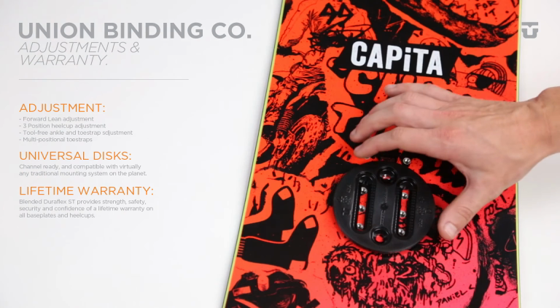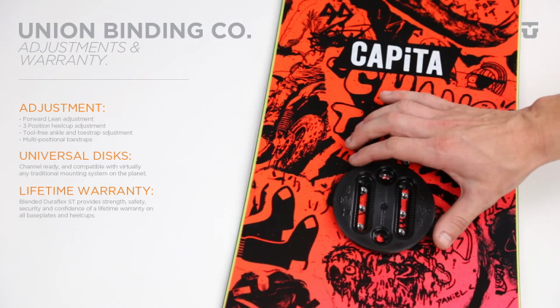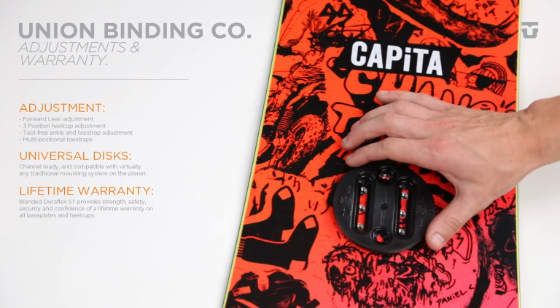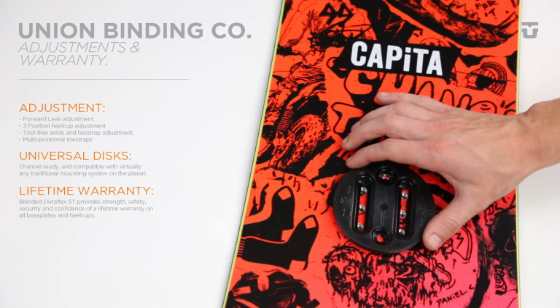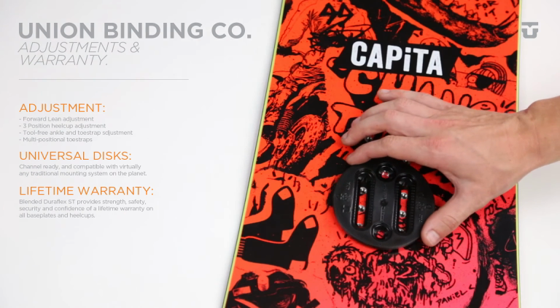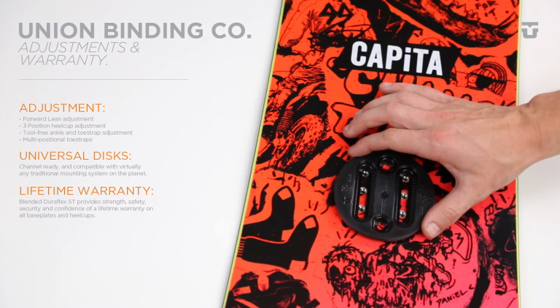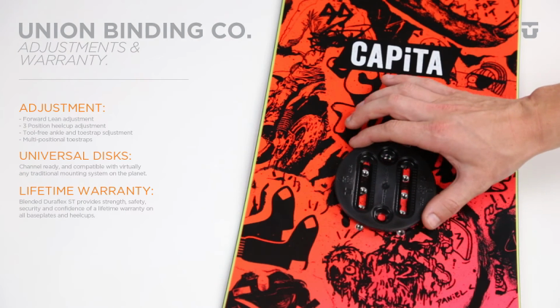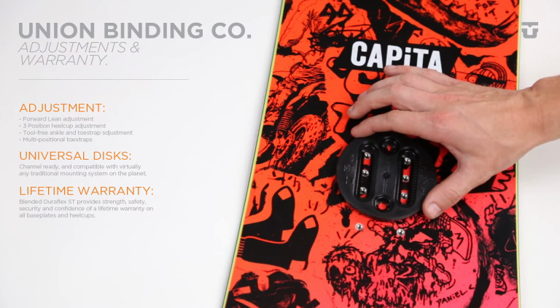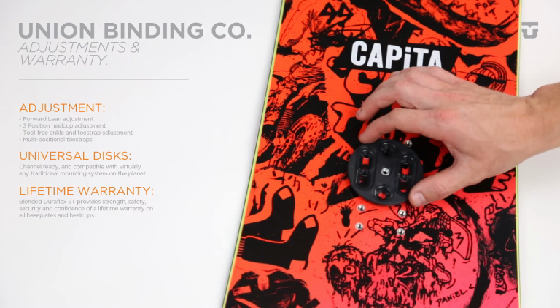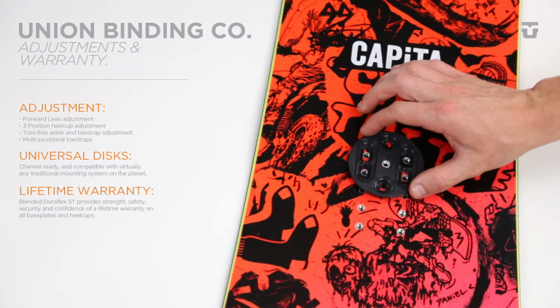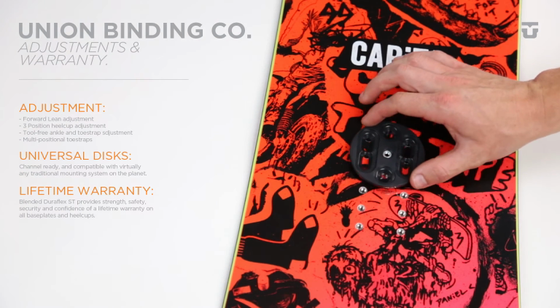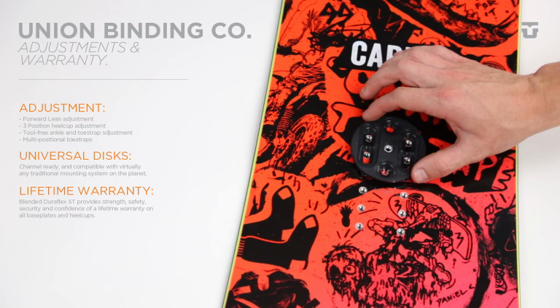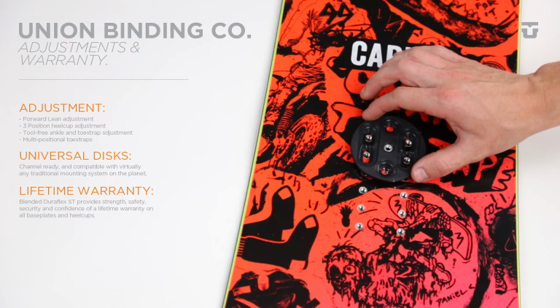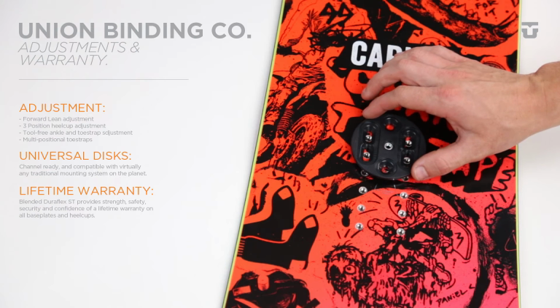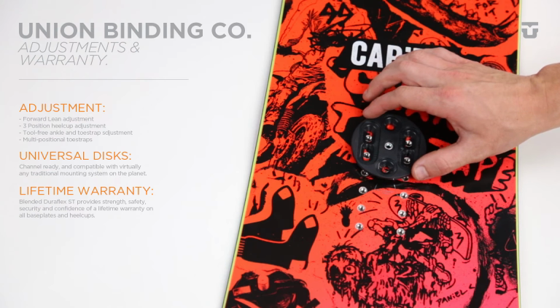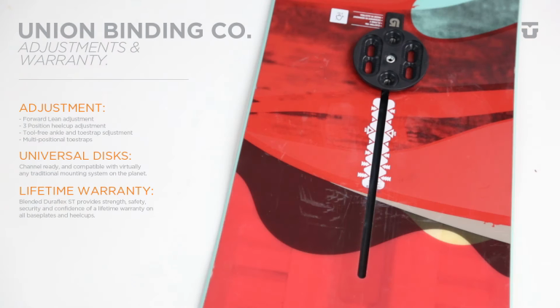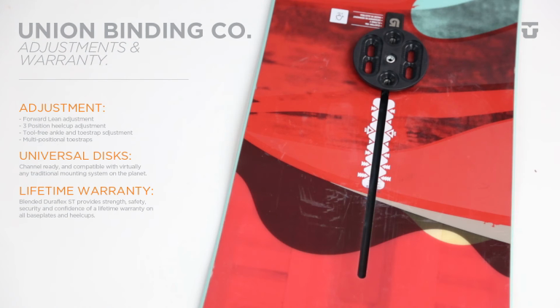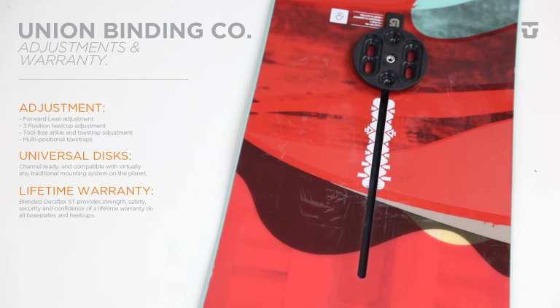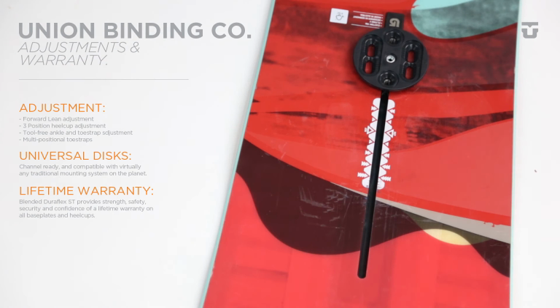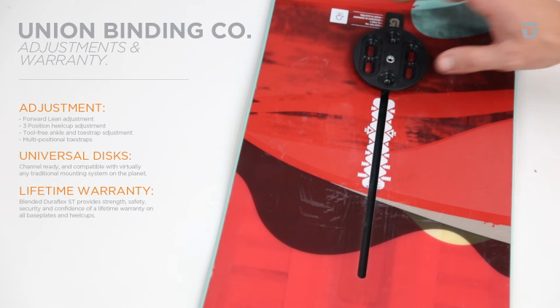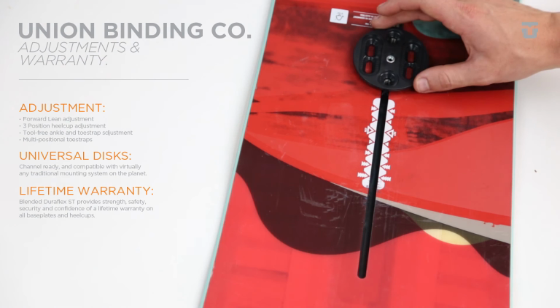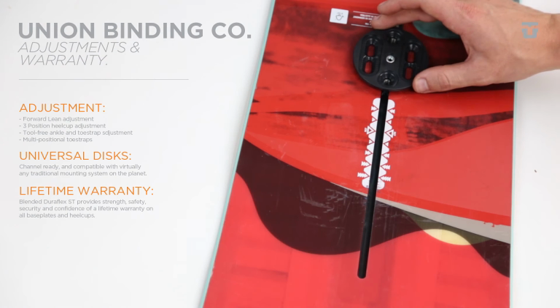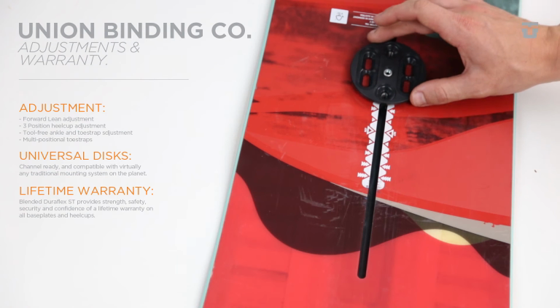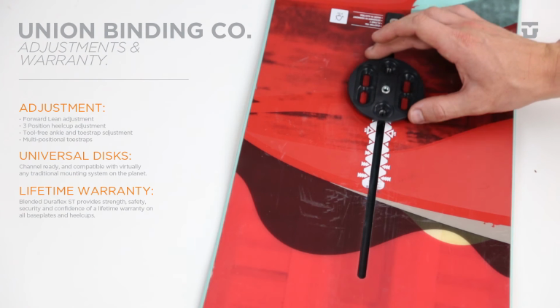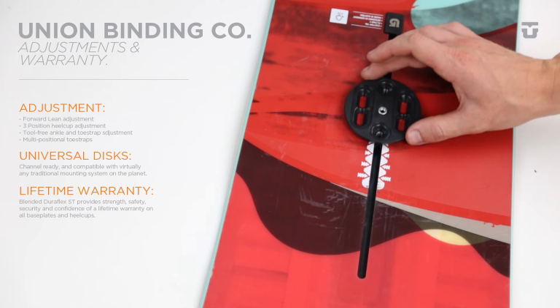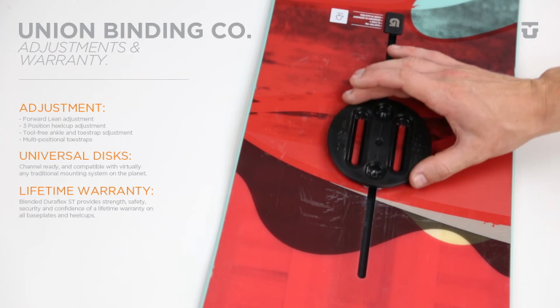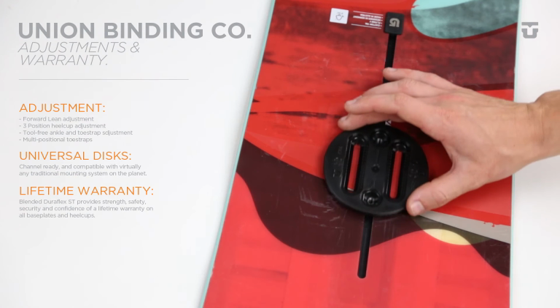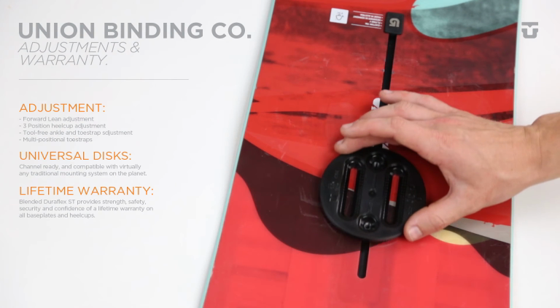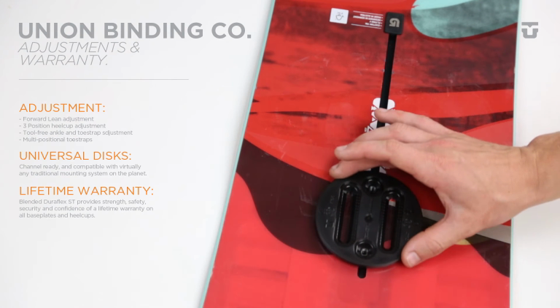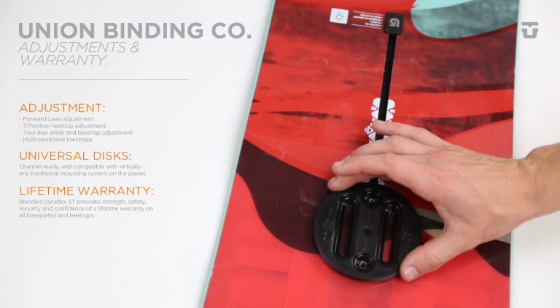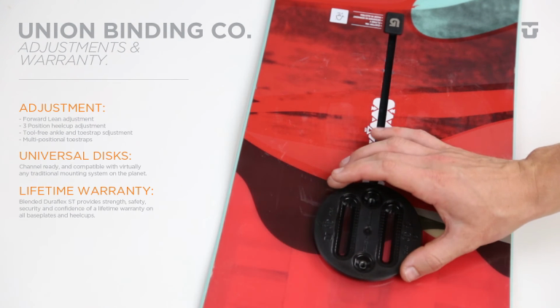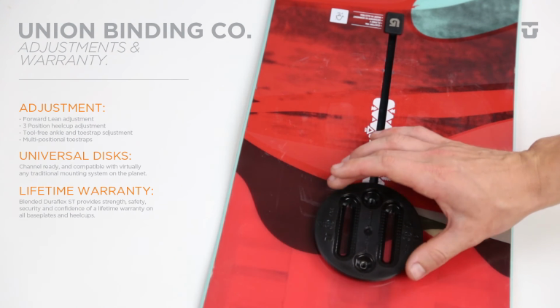Right out of the box, the Juliet is compatible with both 4x4 and the channel, so you won't need any extra disc to mount to your favorite snowboard.